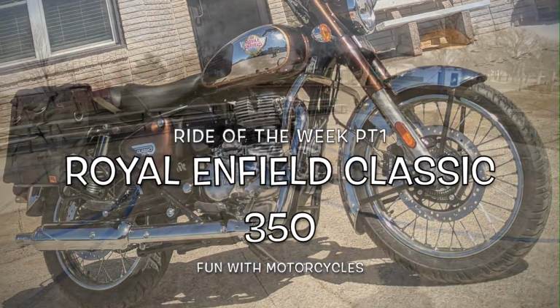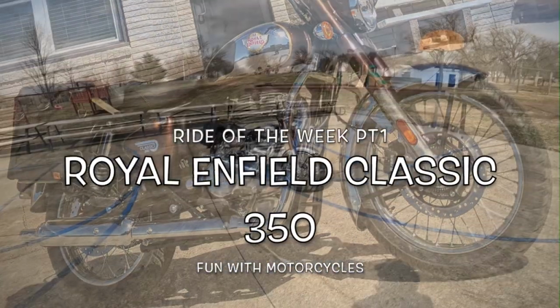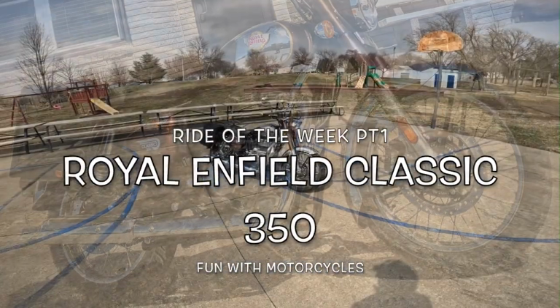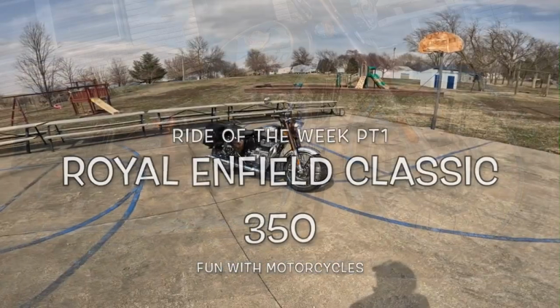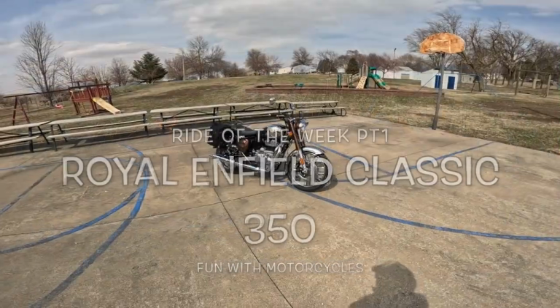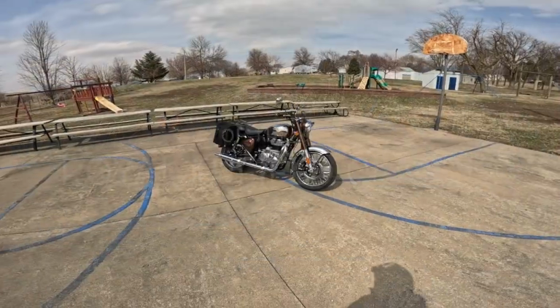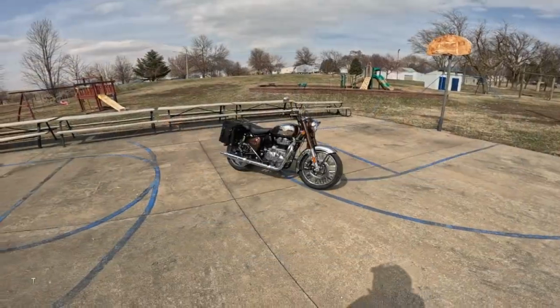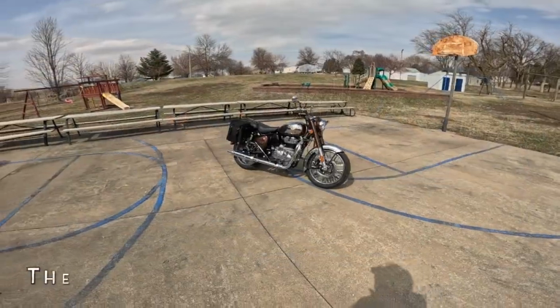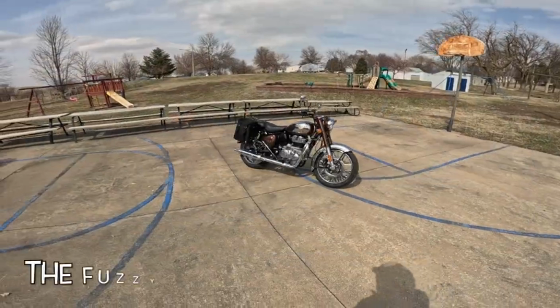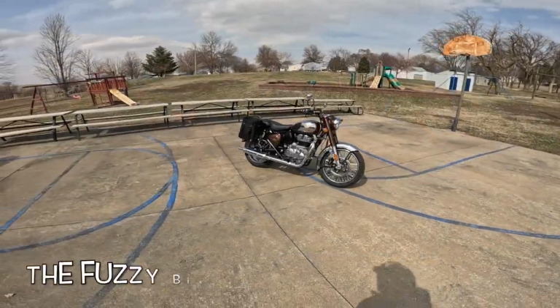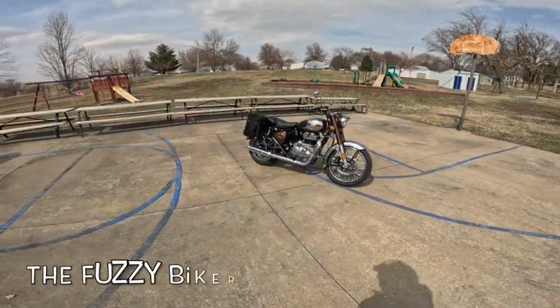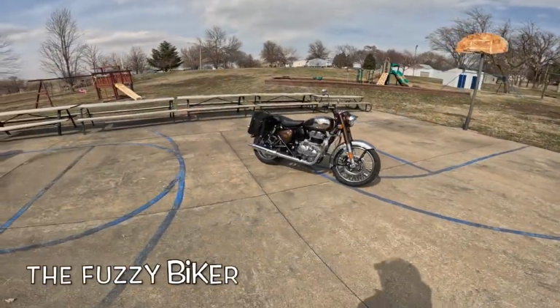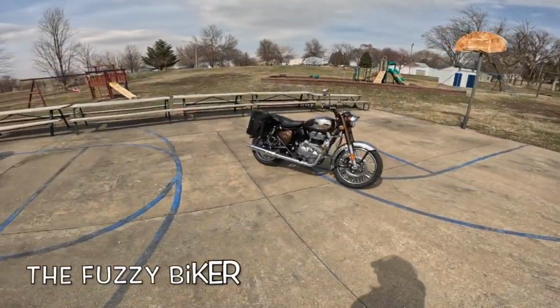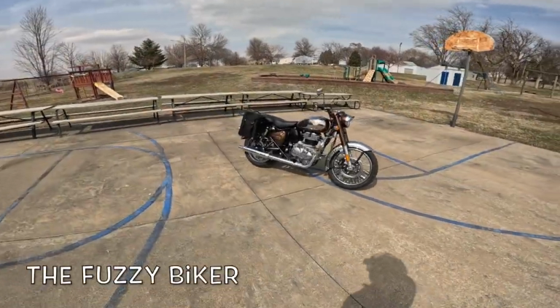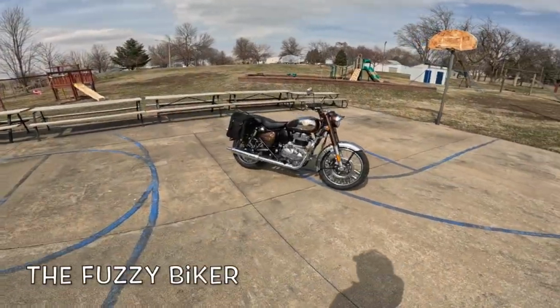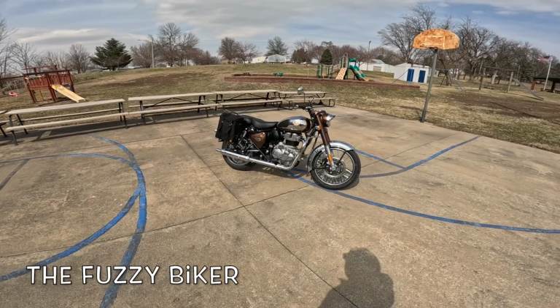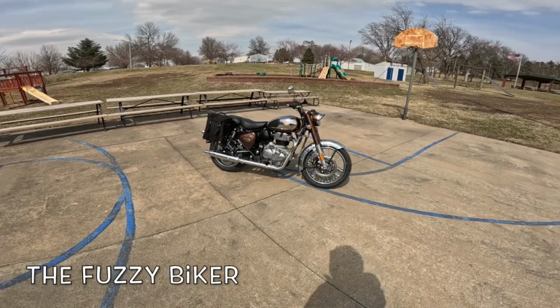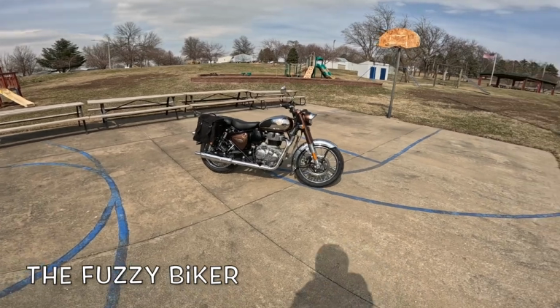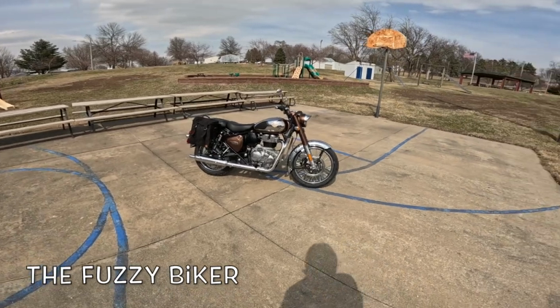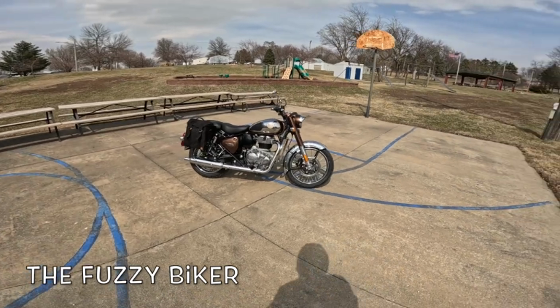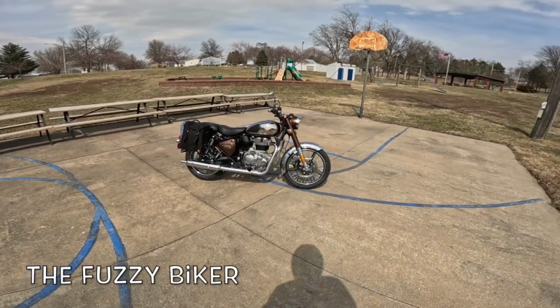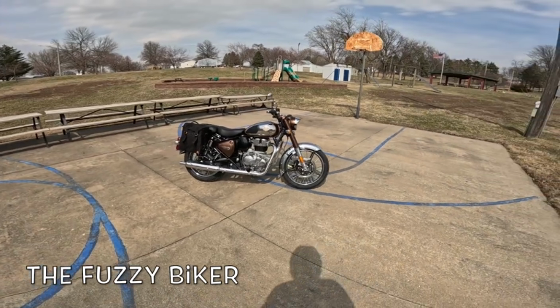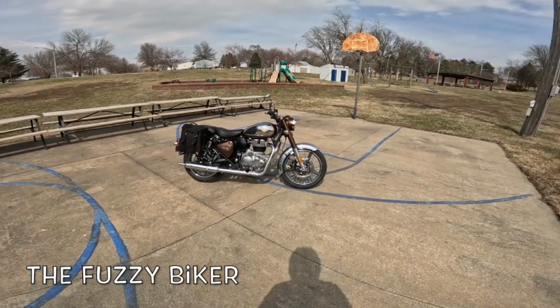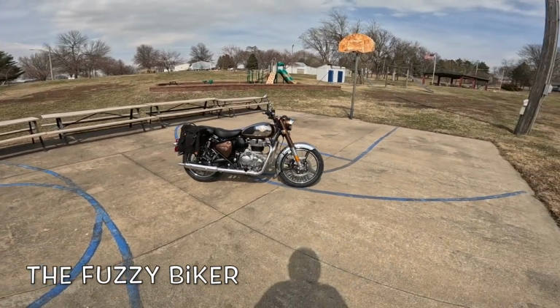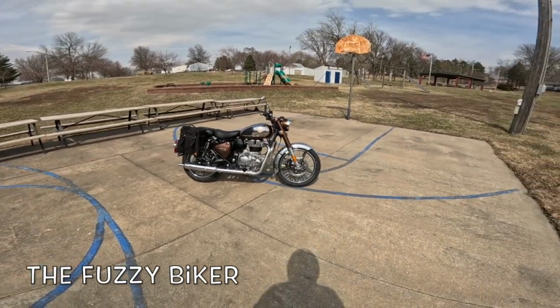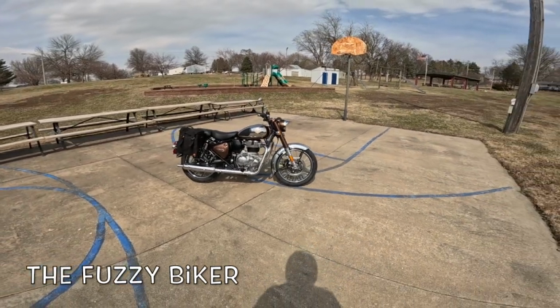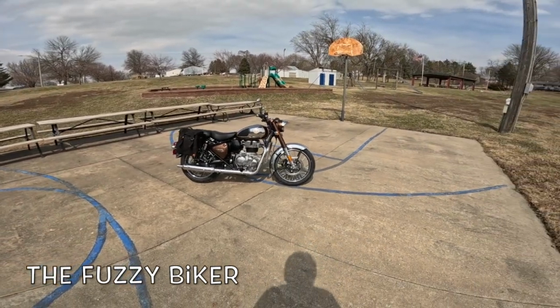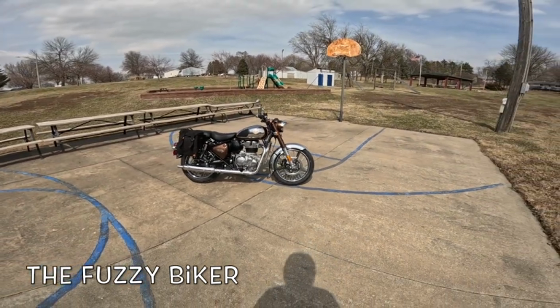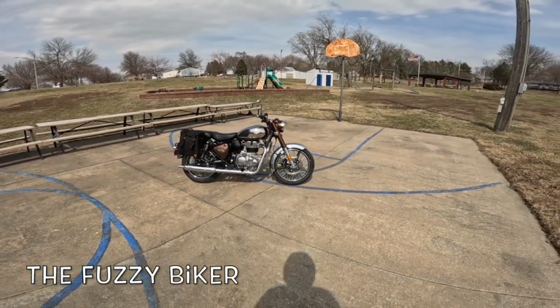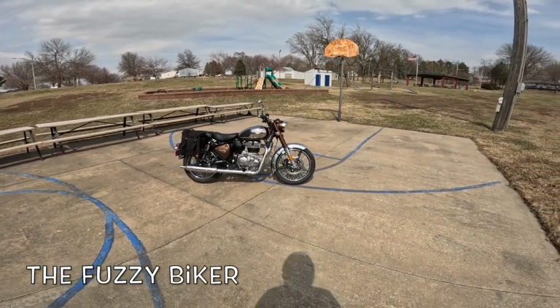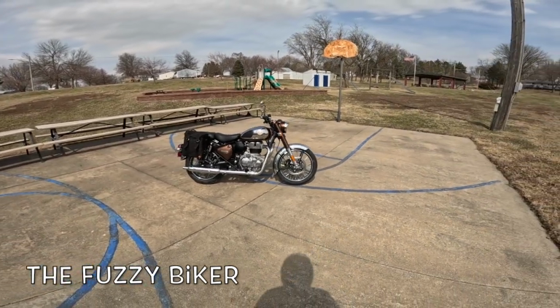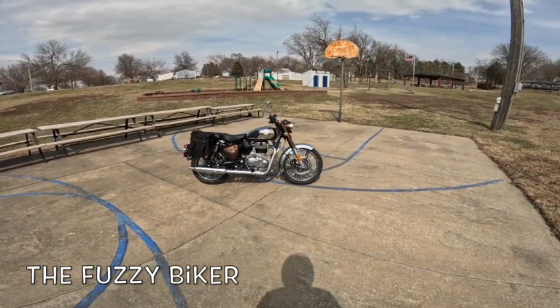Howdy y'all, Fuzzy Biker here in the Mighty Minitropolis of Marnie, Iowa. Look what we have in front of us today.